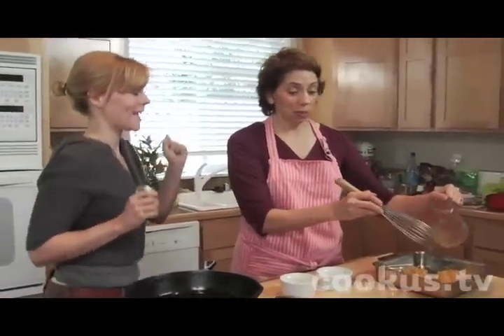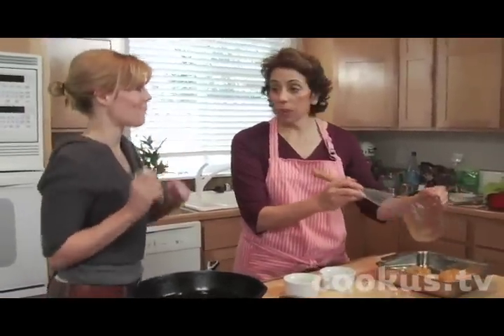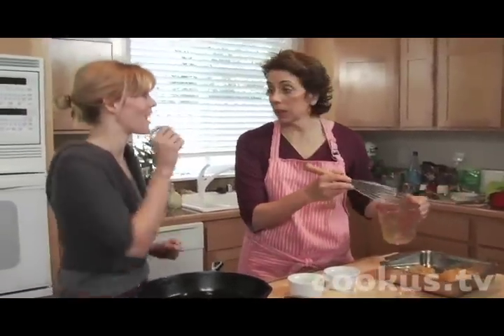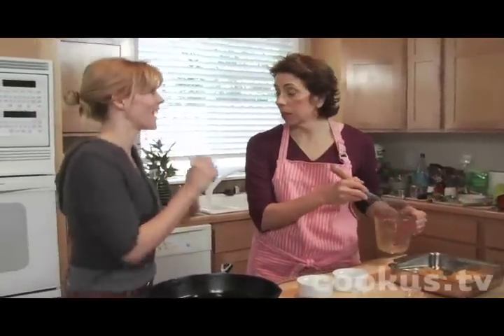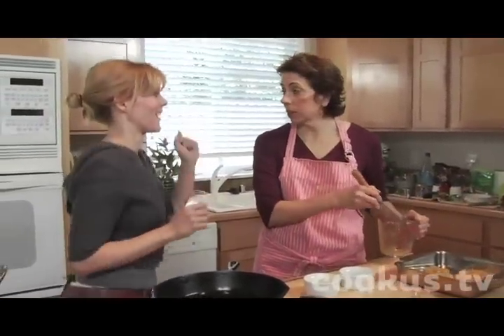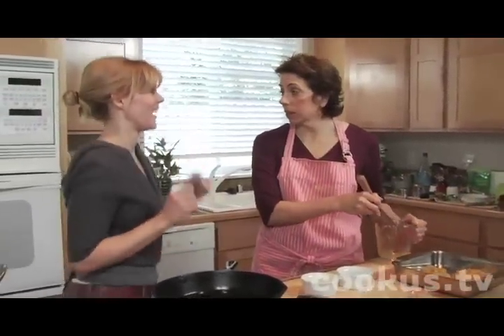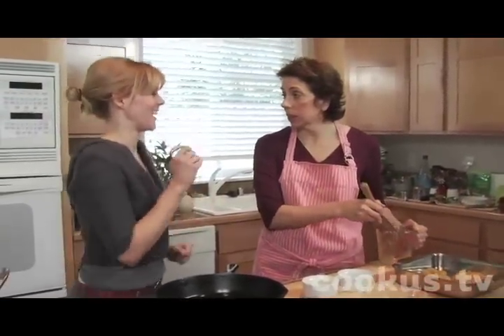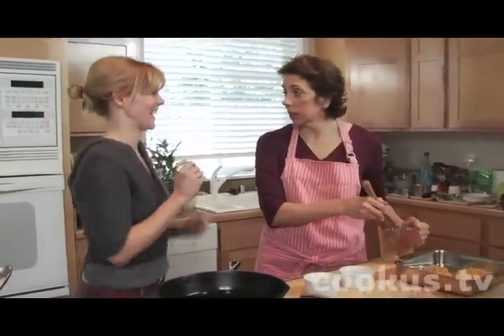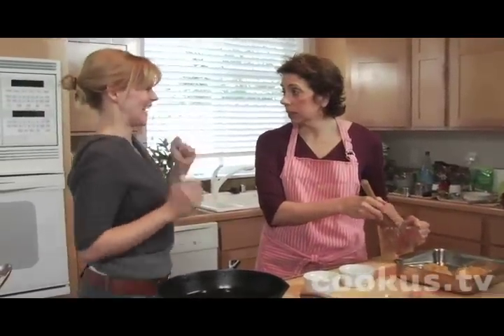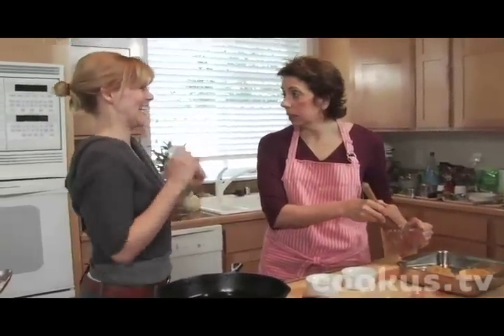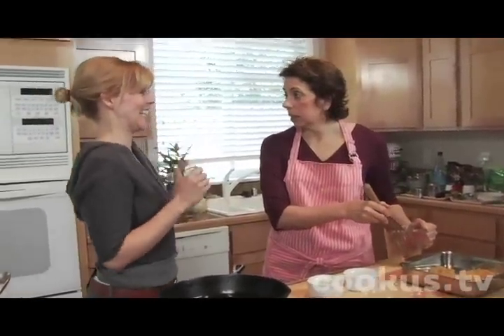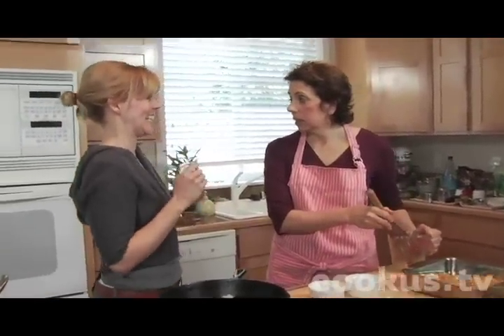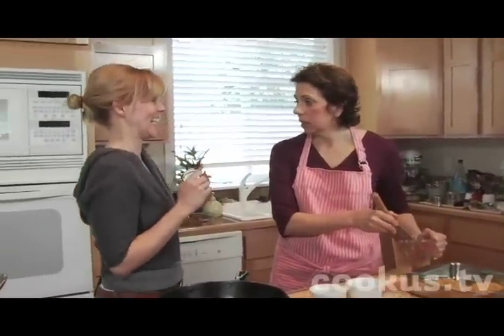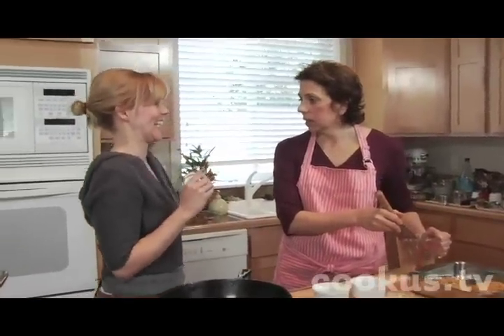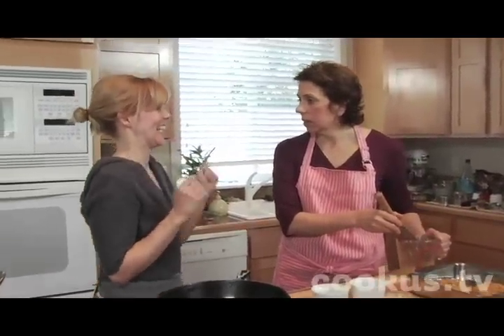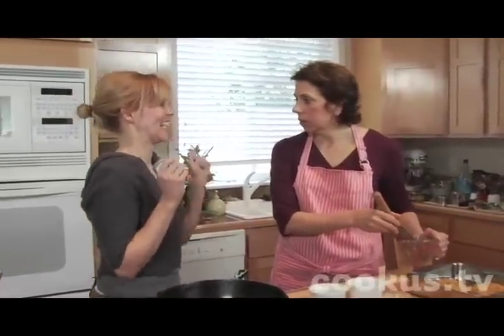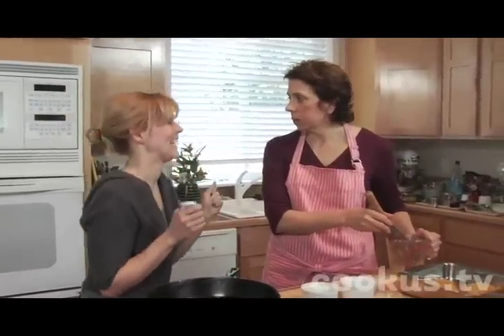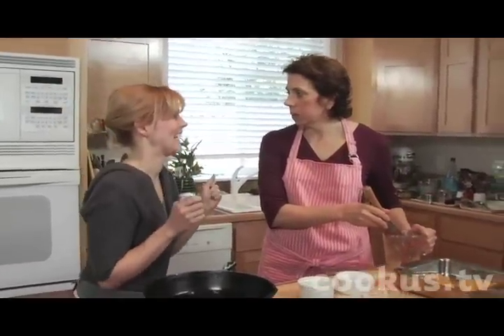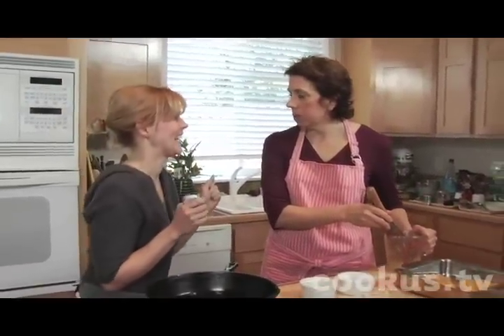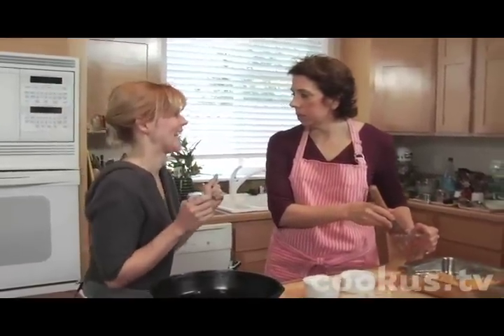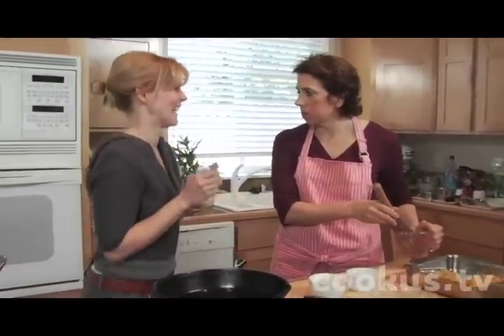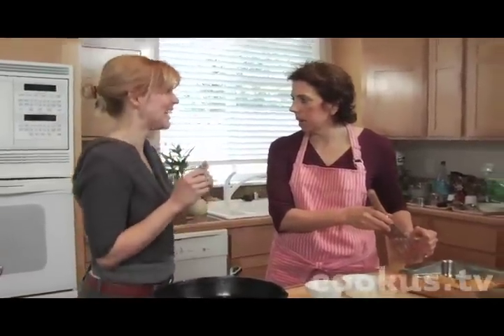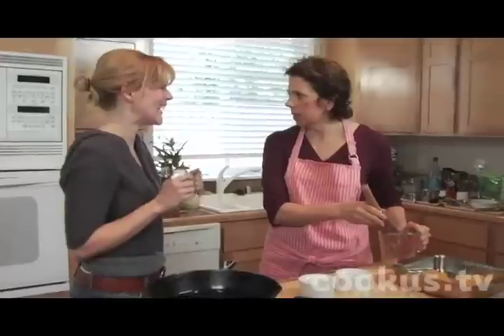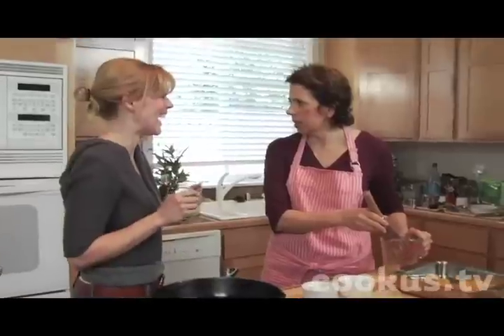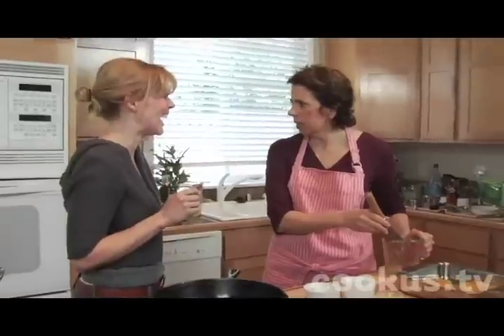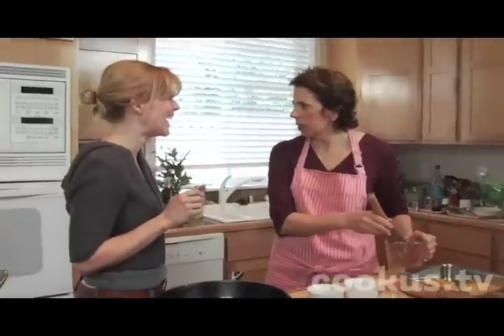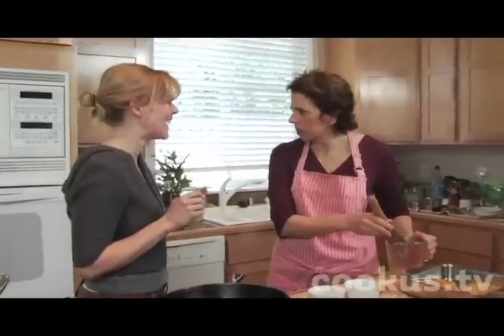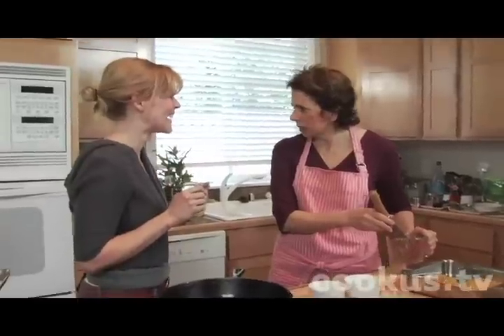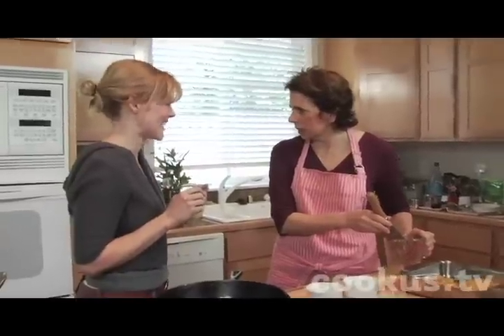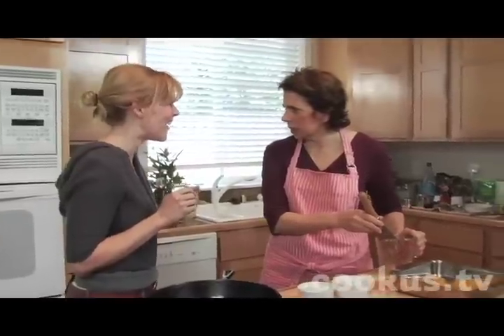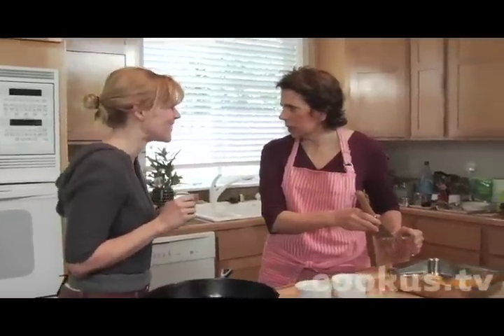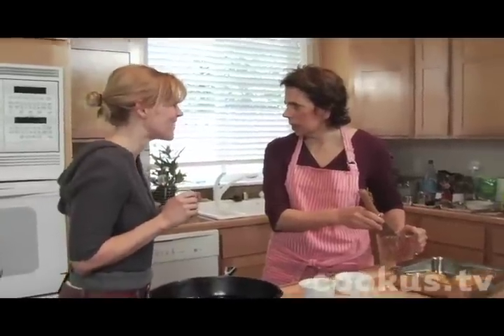Guess what? I got a gig. For your band? Yeah. Really? Isn't that awesome?